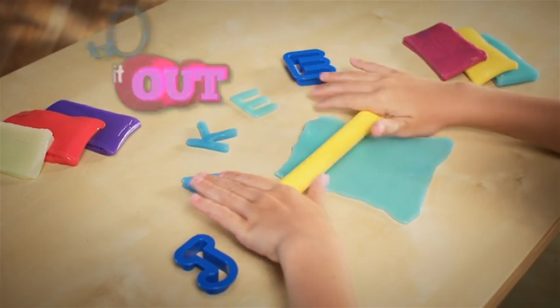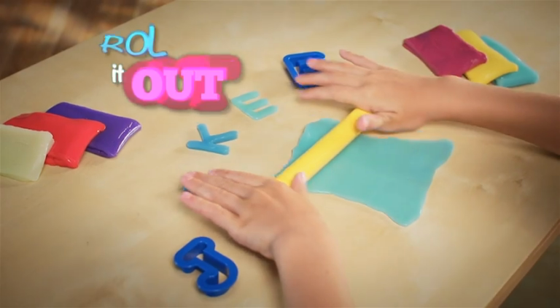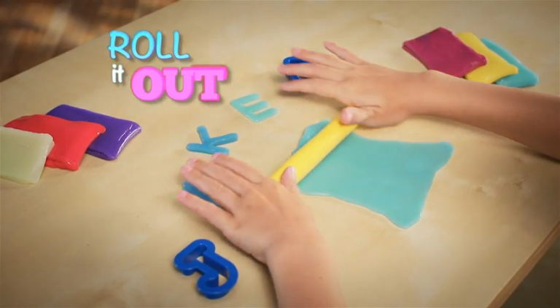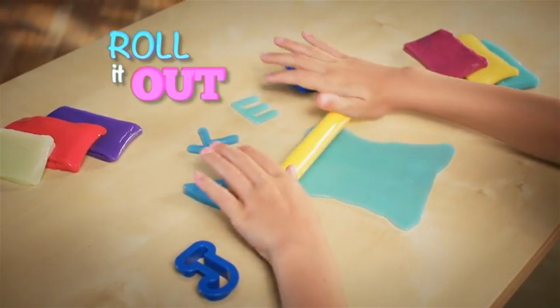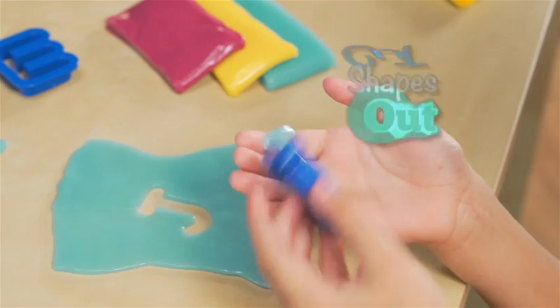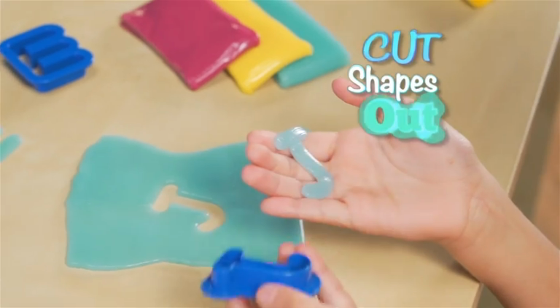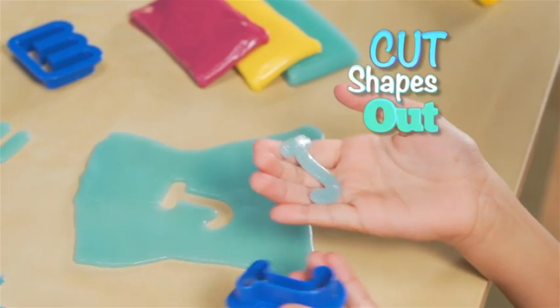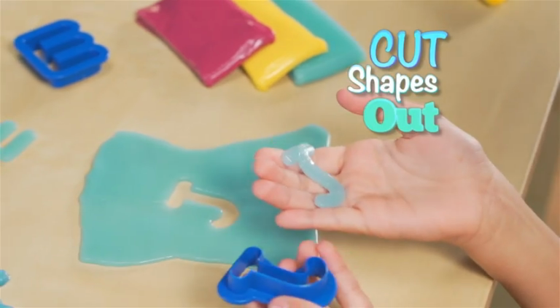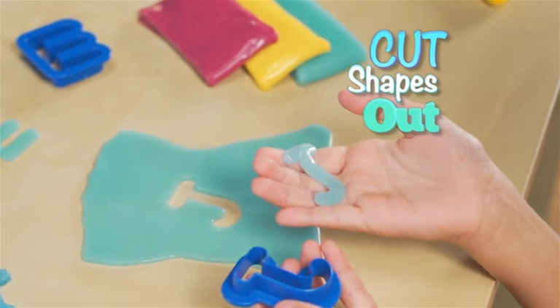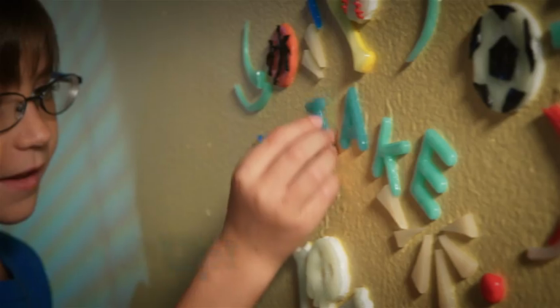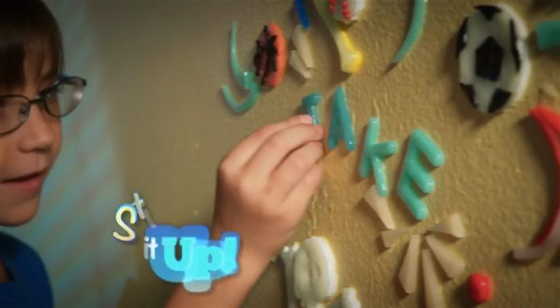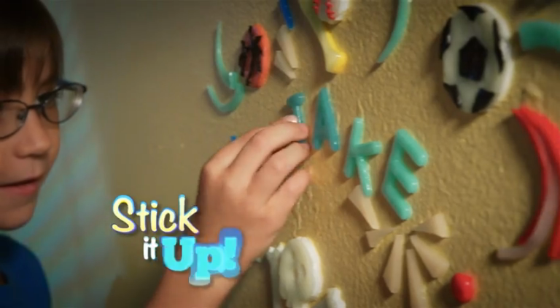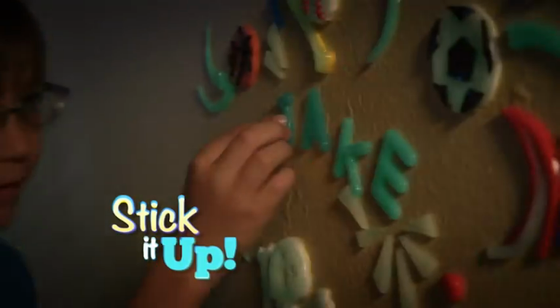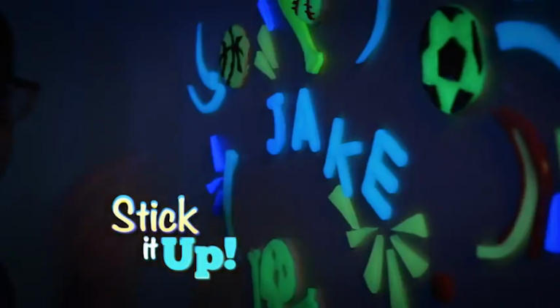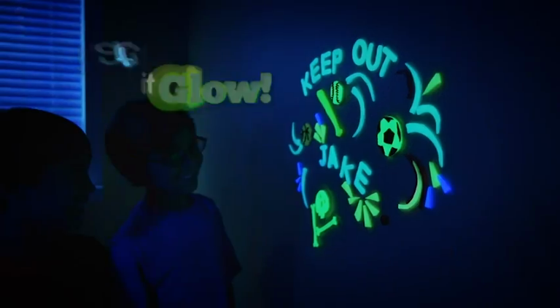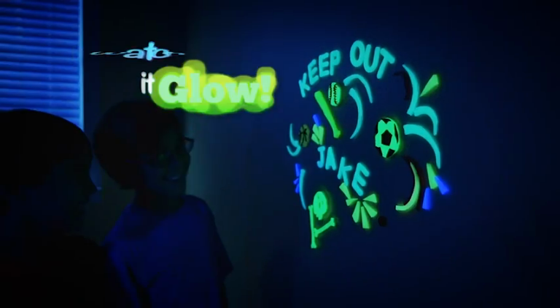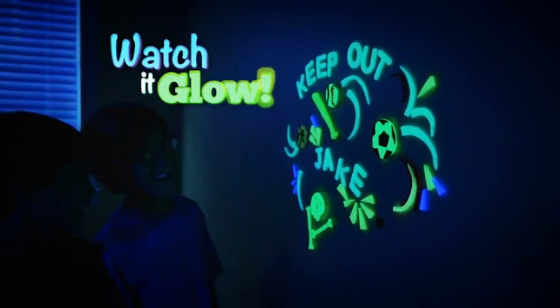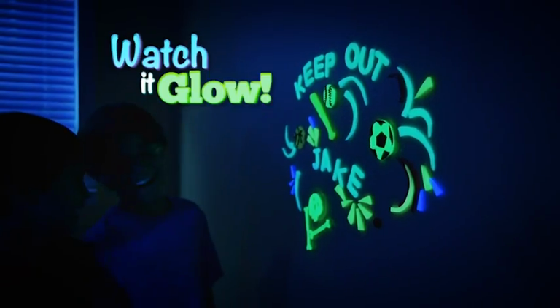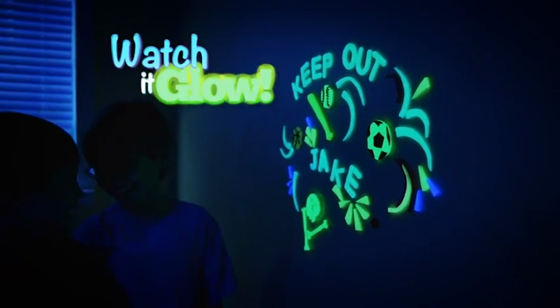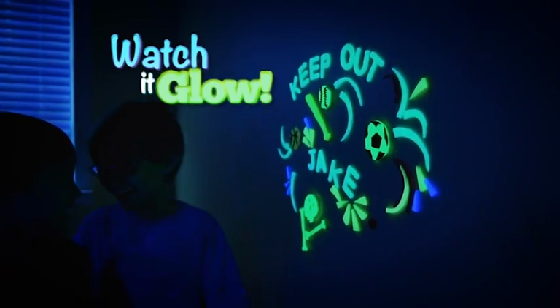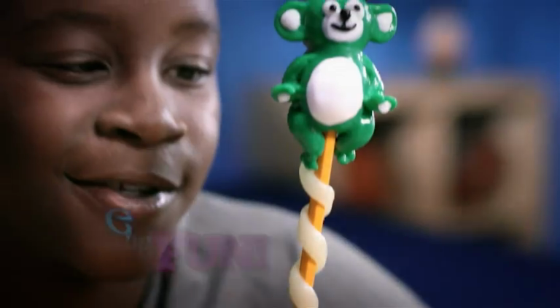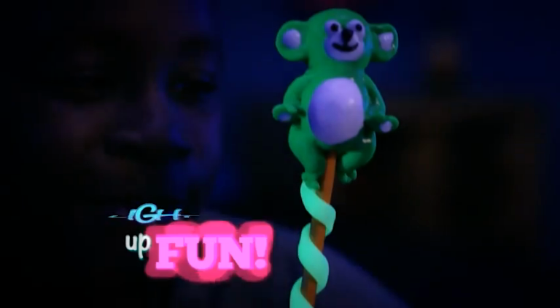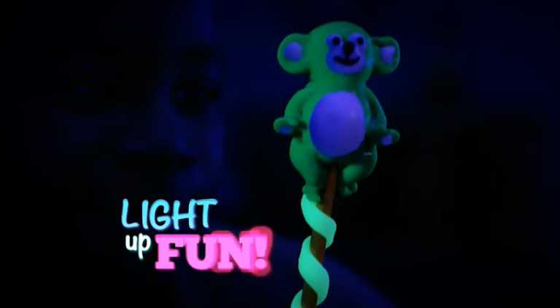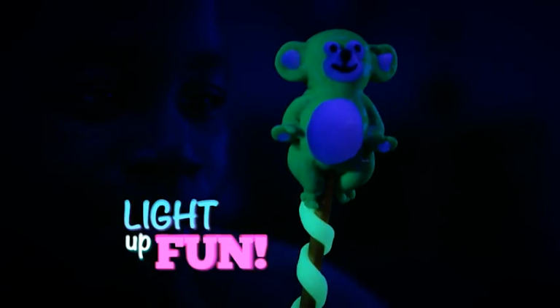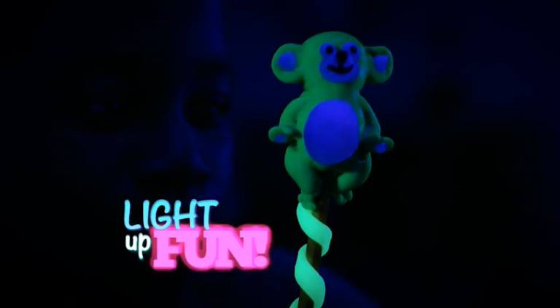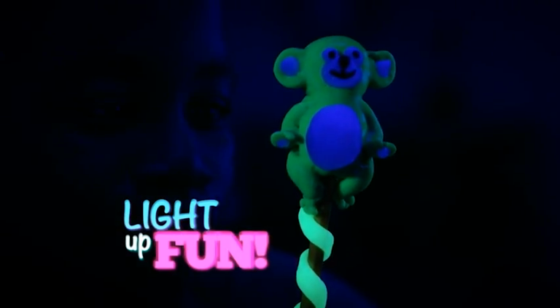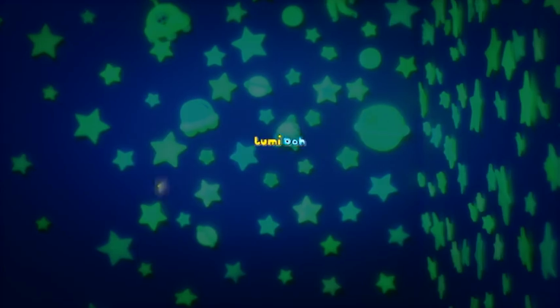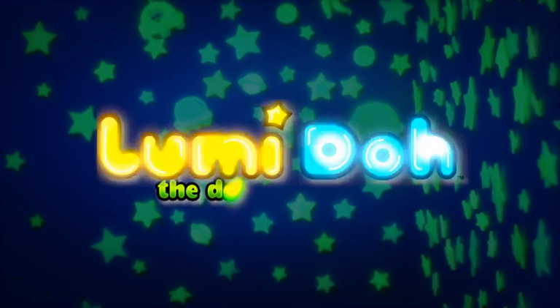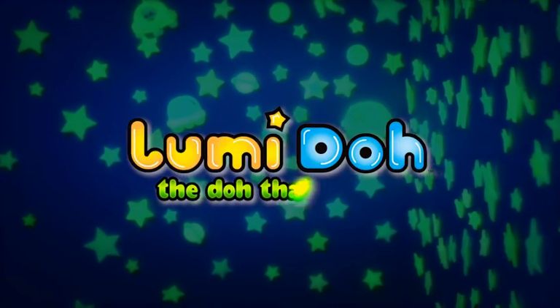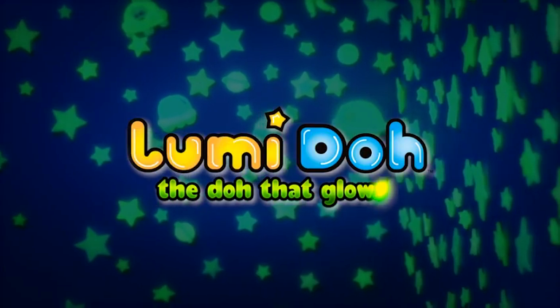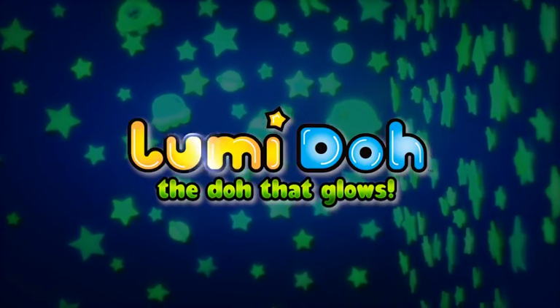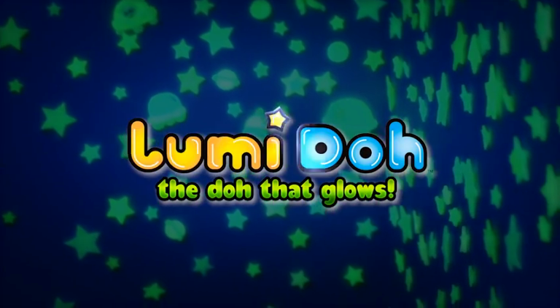Roll it out, cut shapes out, stick it up, and watch it glow. It's loads of fun — it's Loomy Dough.